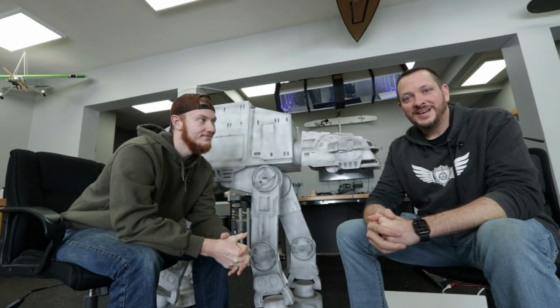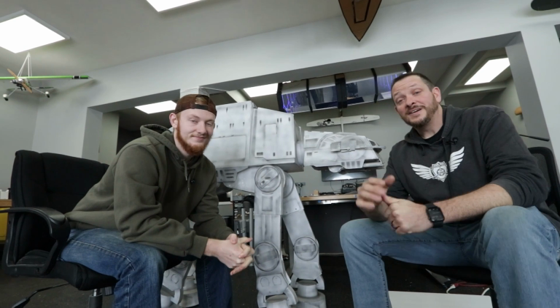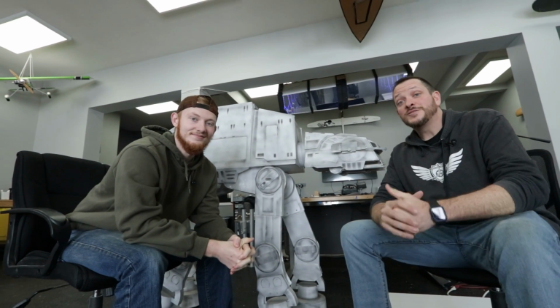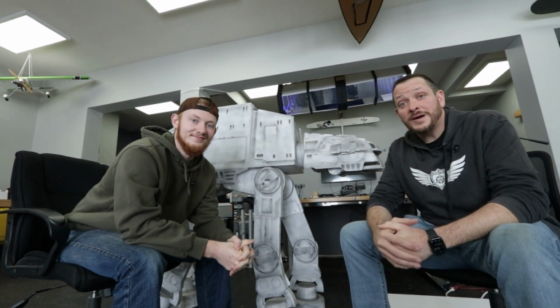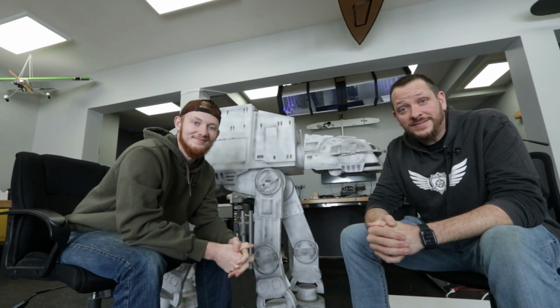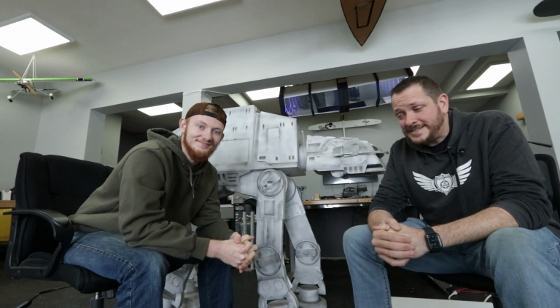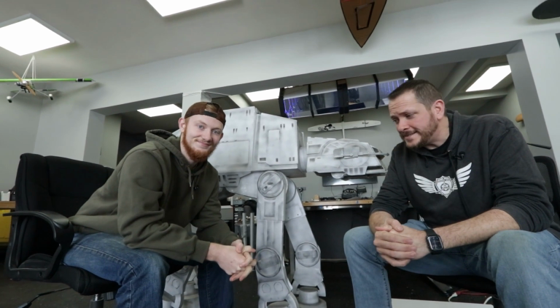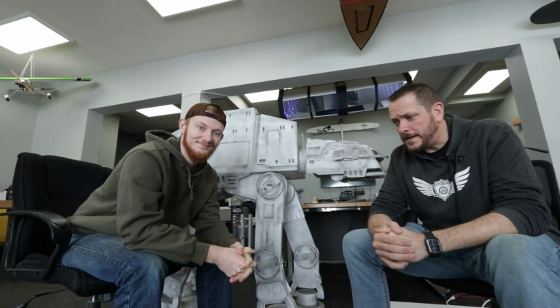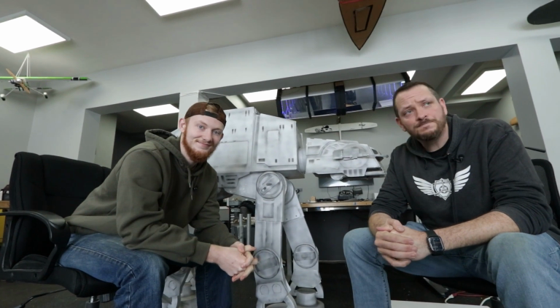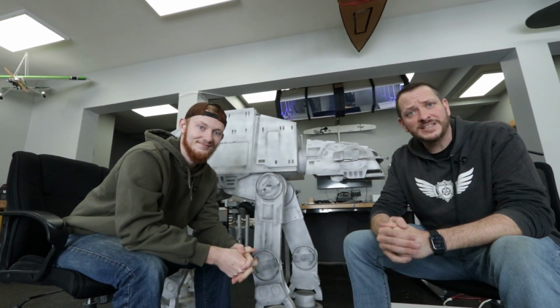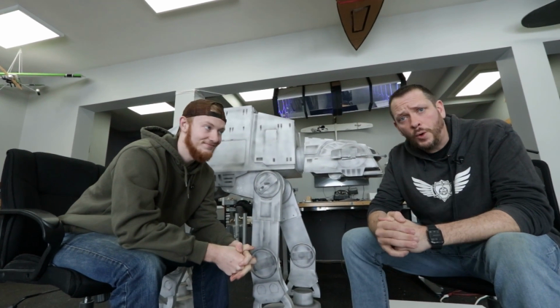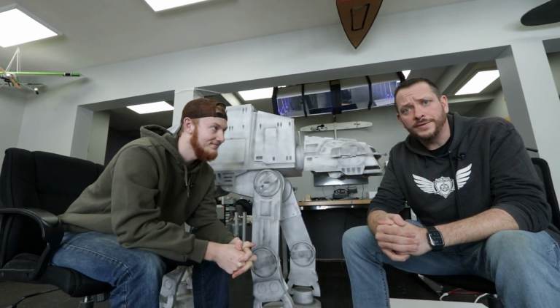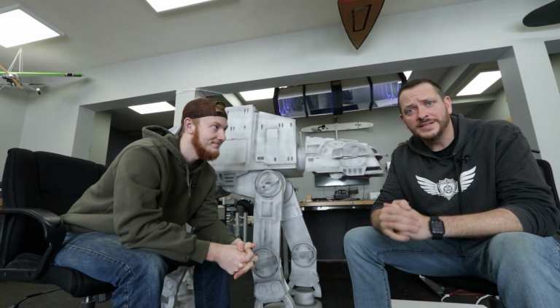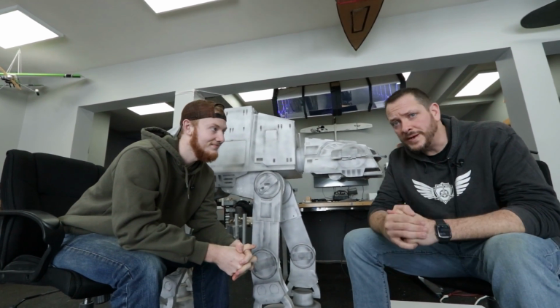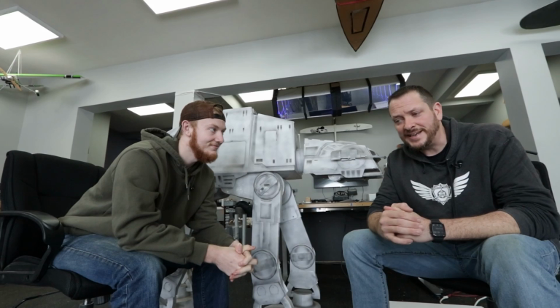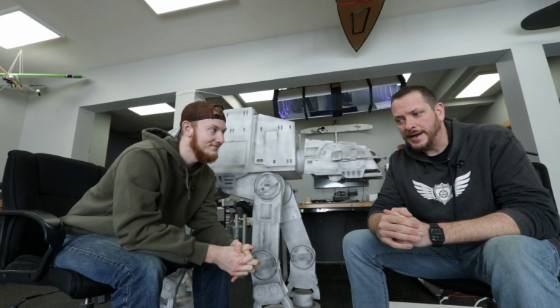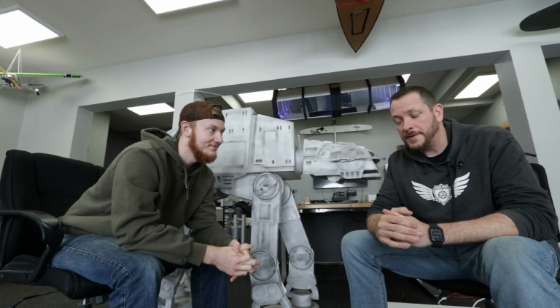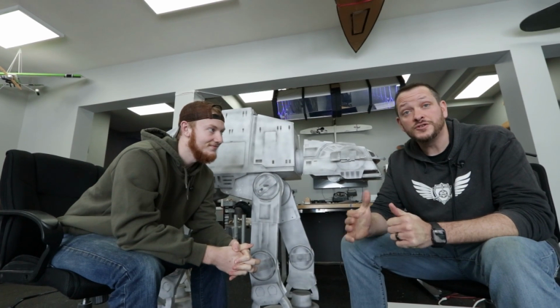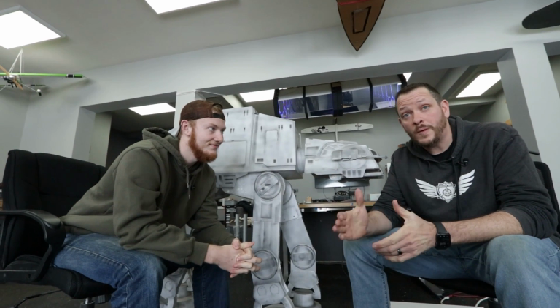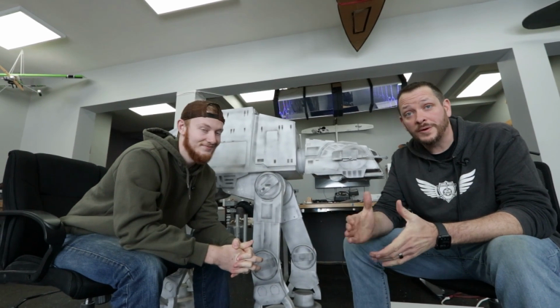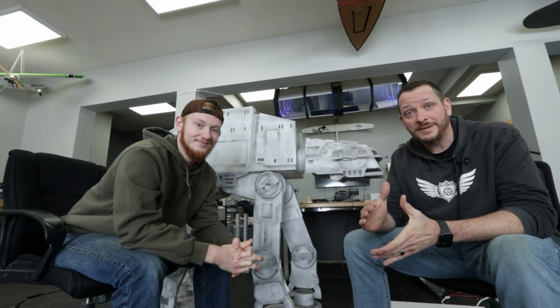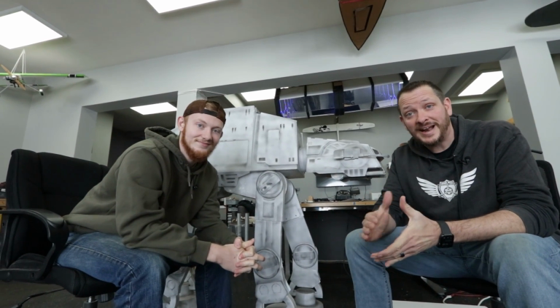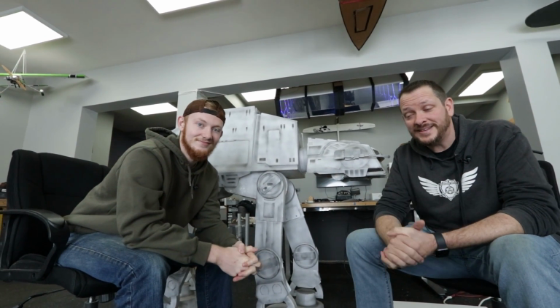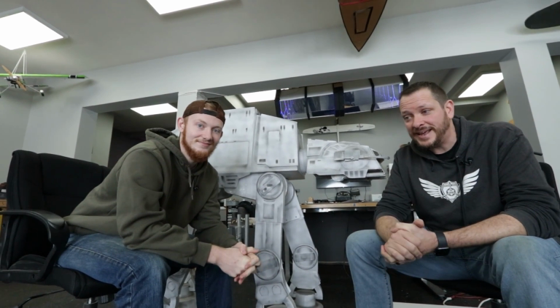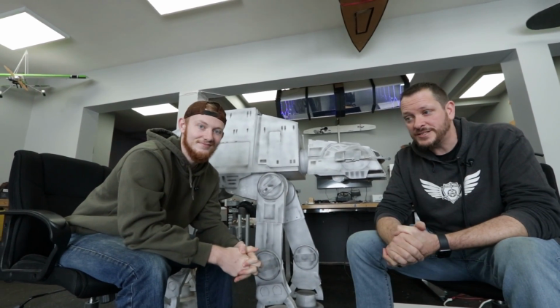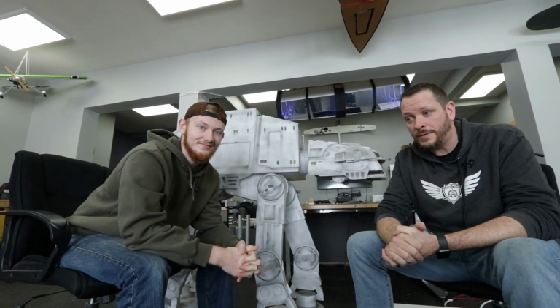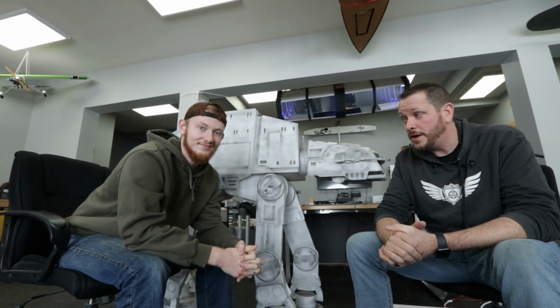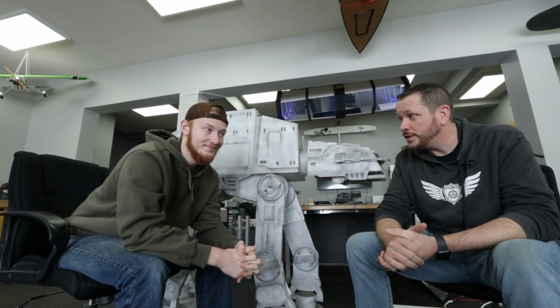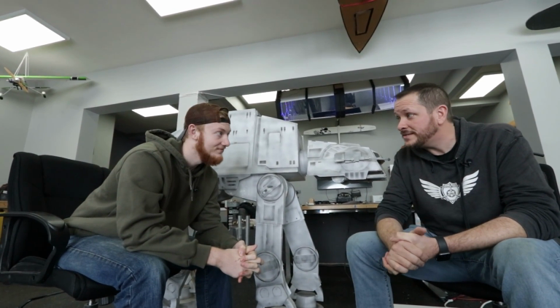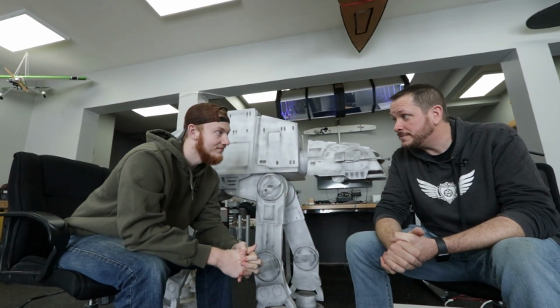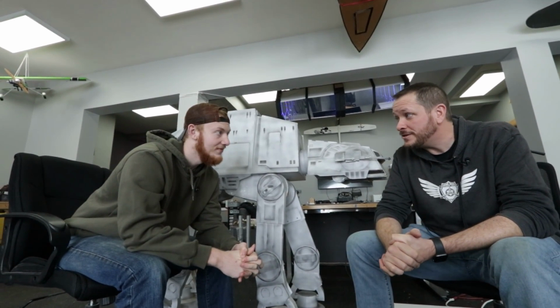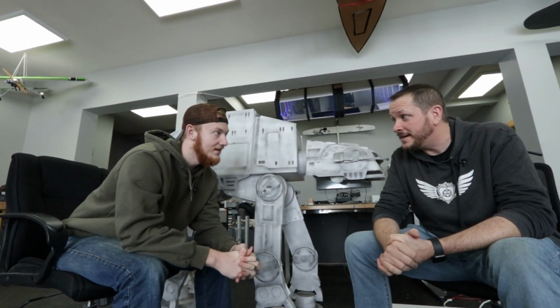All right, friends. Welcome to Flight Test. It's cold. It's windy. There is no way we're going to be flying anything today. So Noah, you have something special in mind.